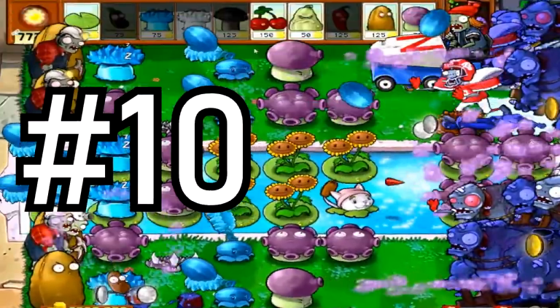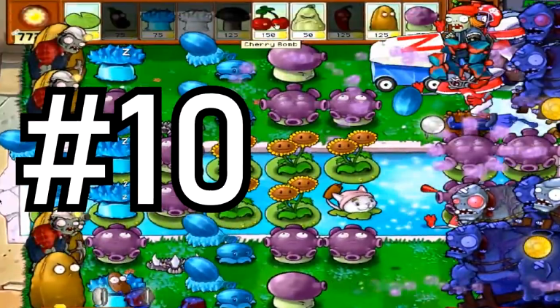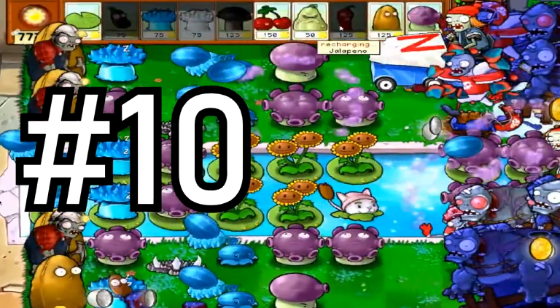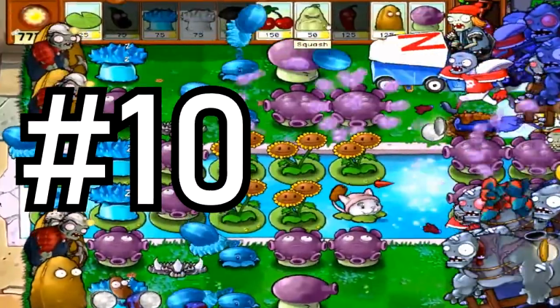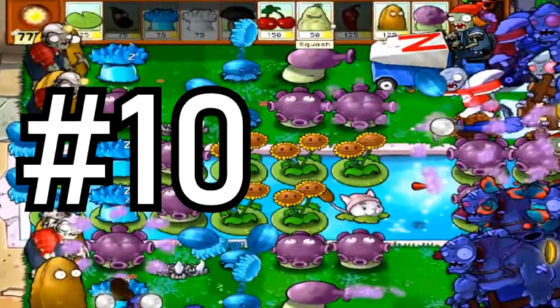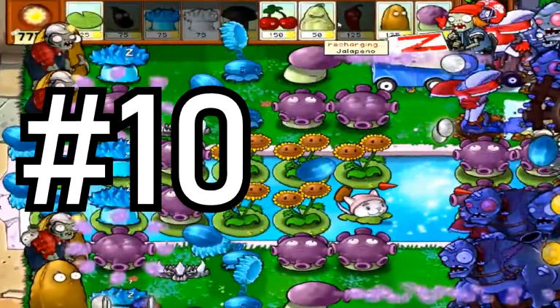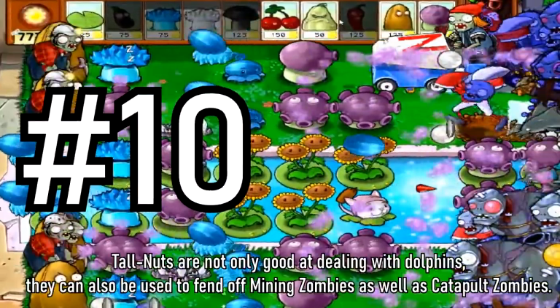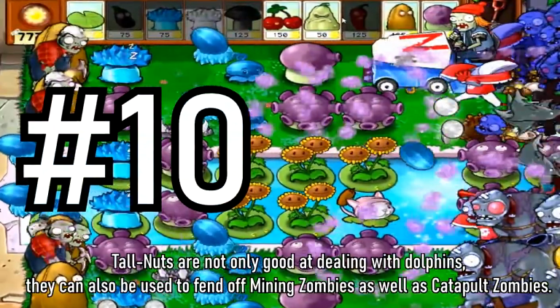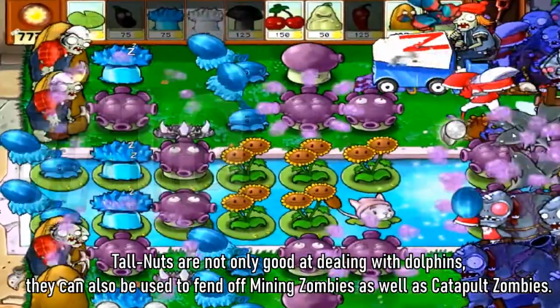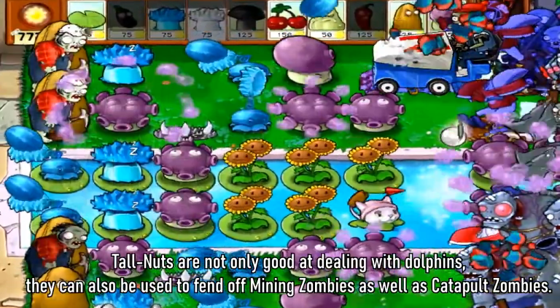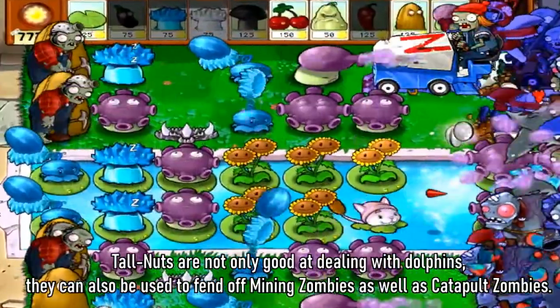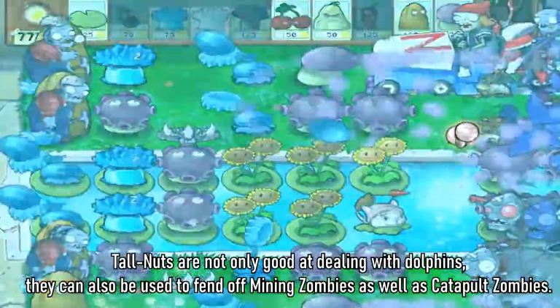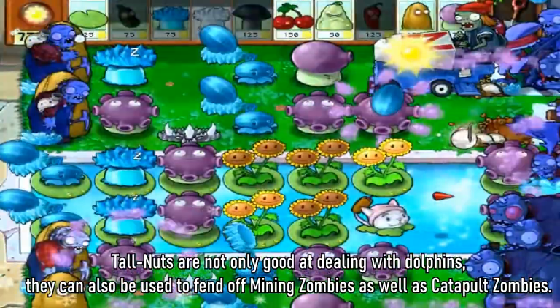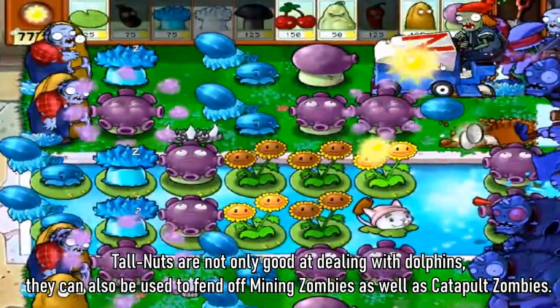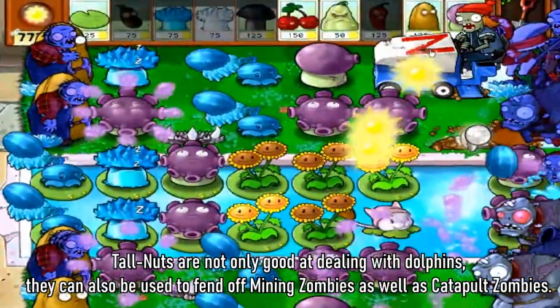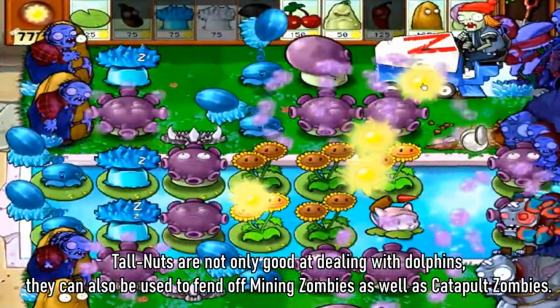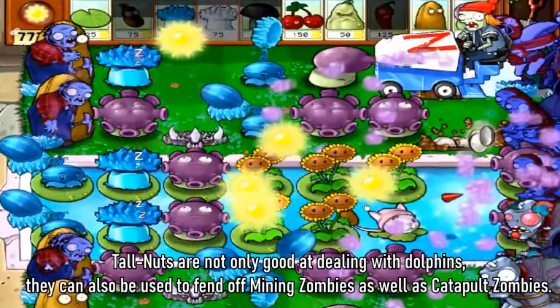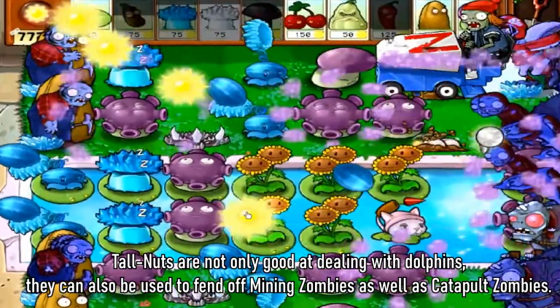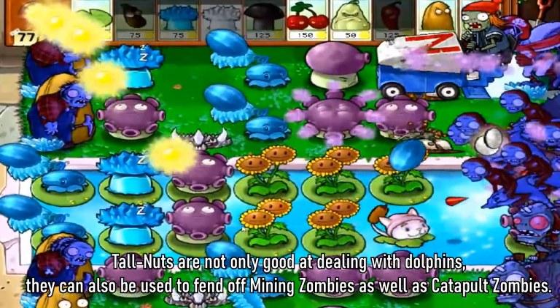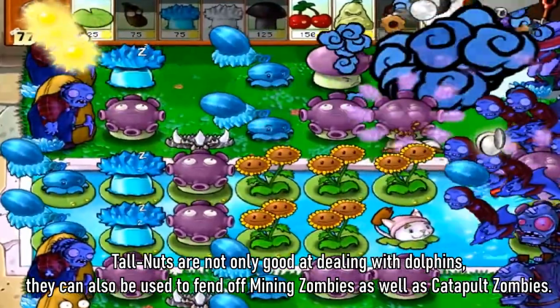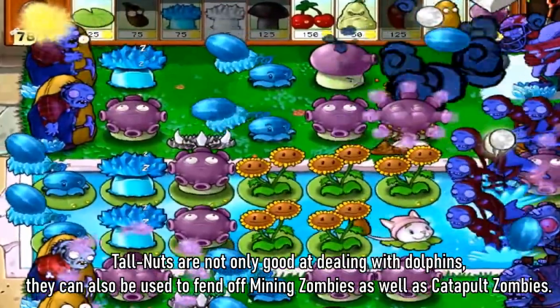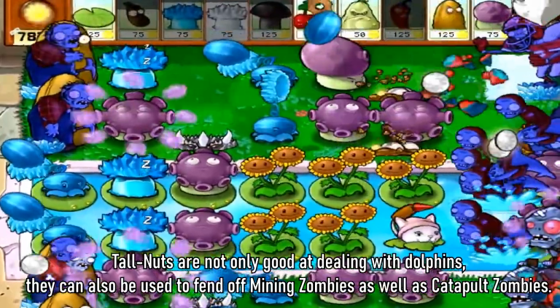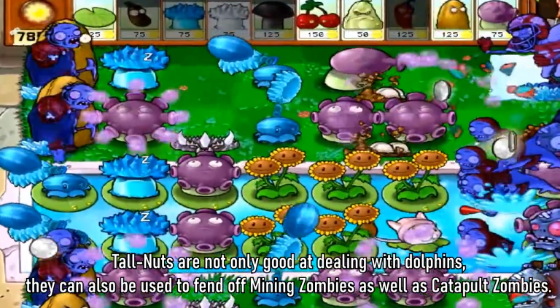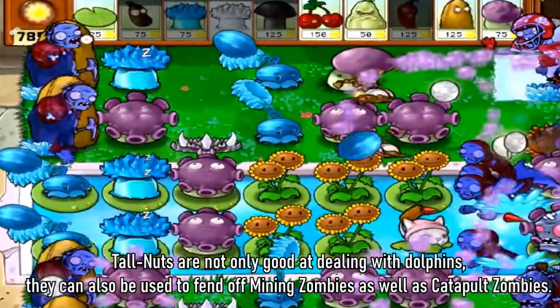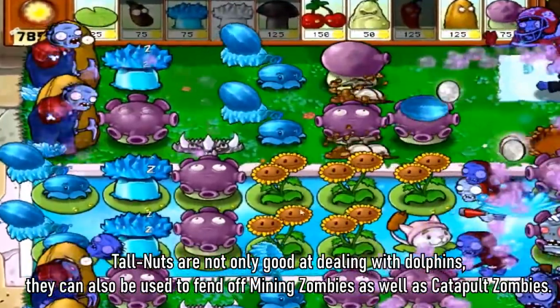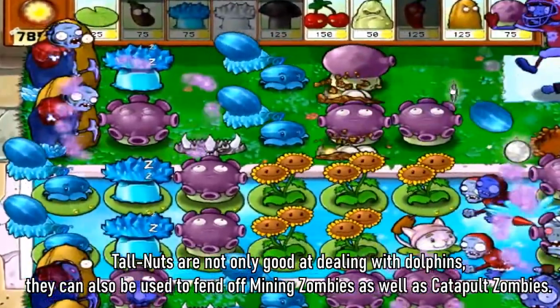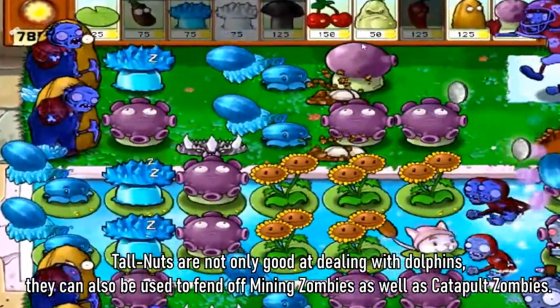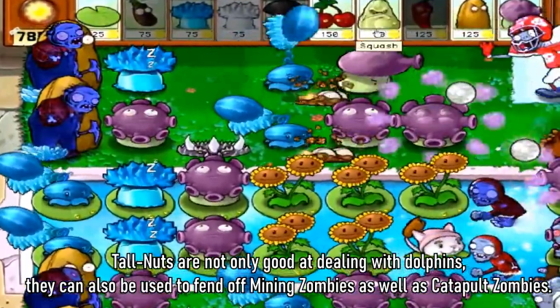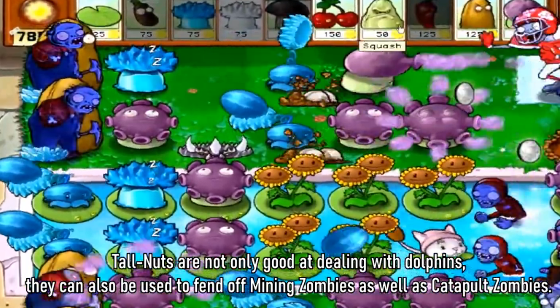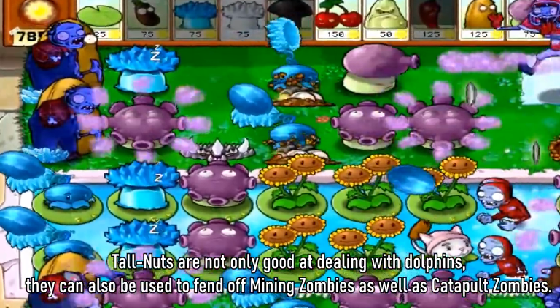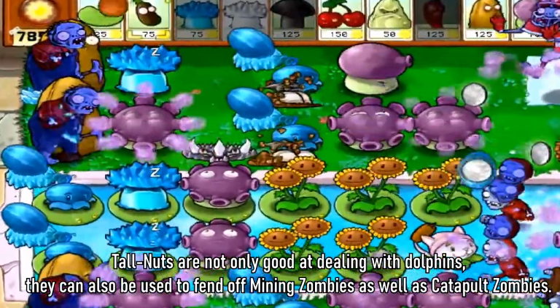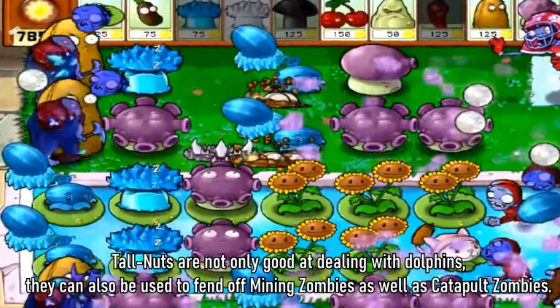Tip 10: Tallnuts are not only good at dealing with dolphins; they can also be used to fend off mining zombies as well as catapult zombies.